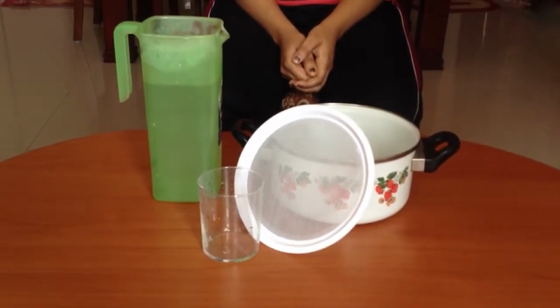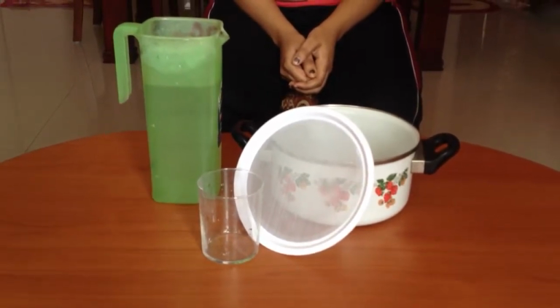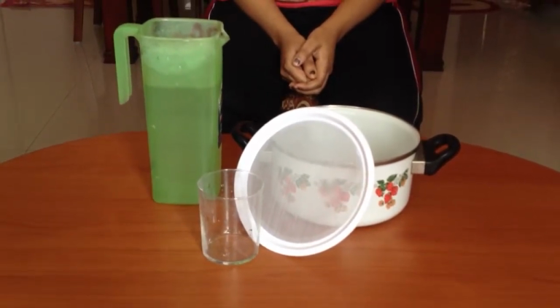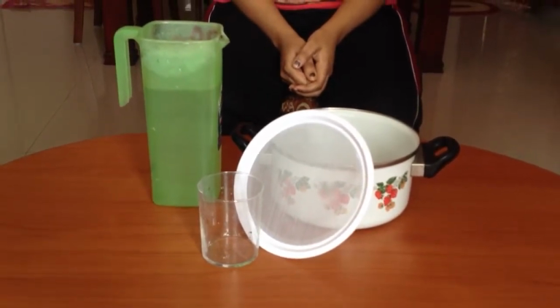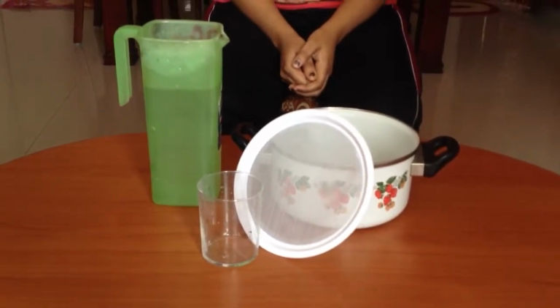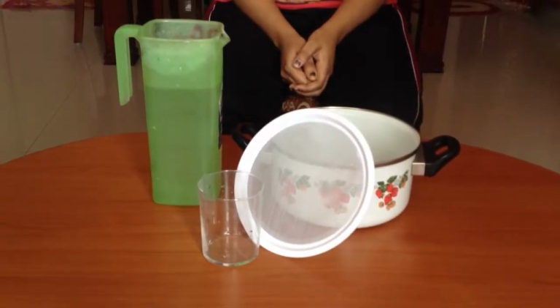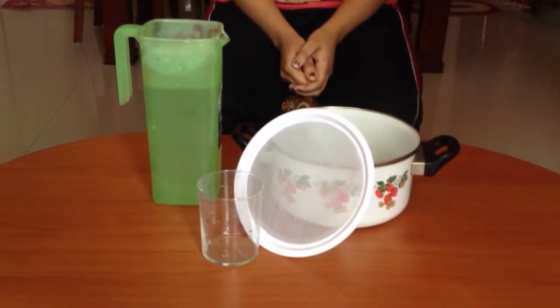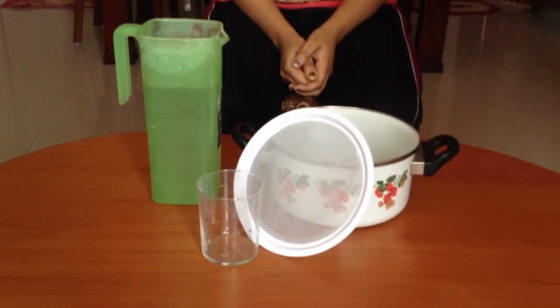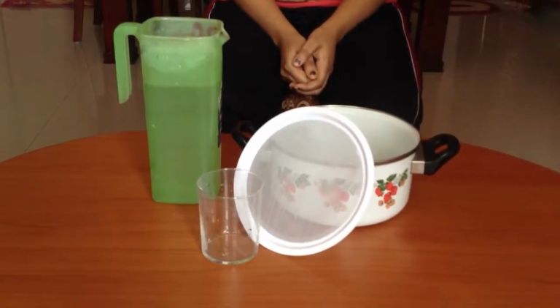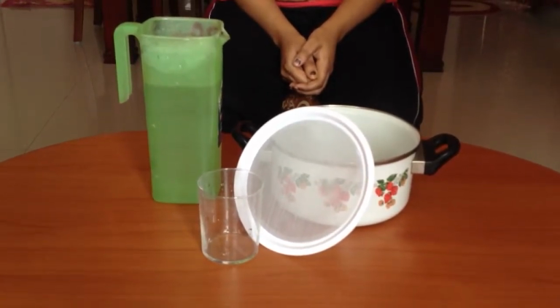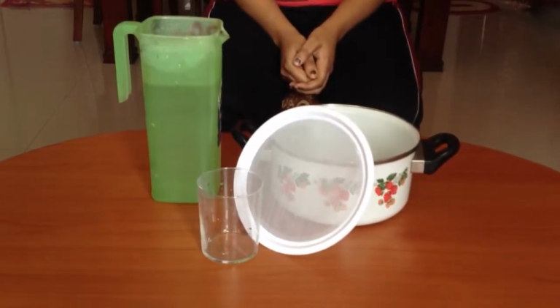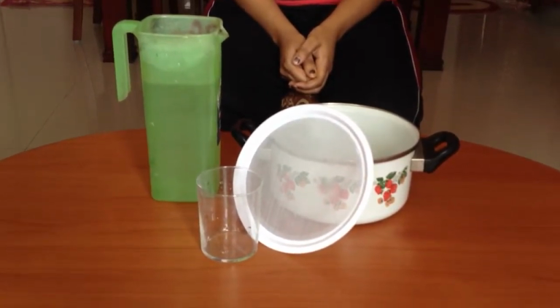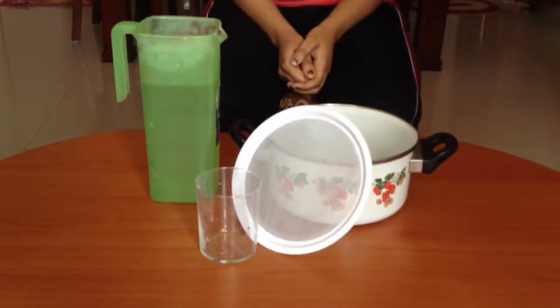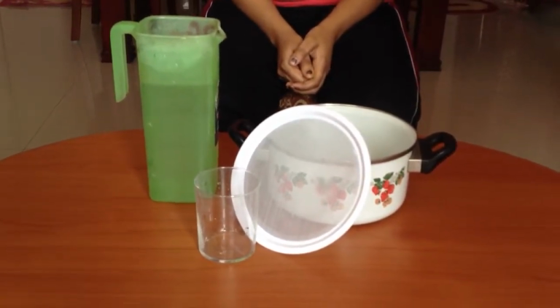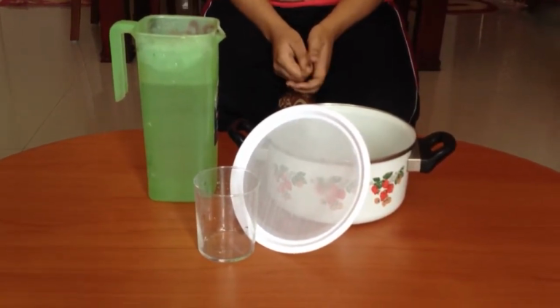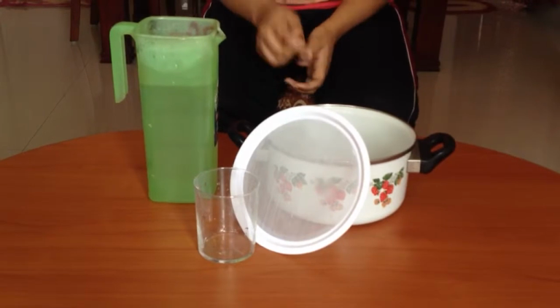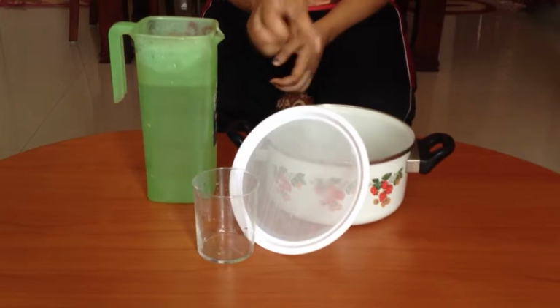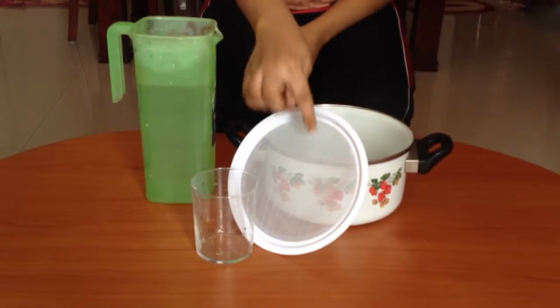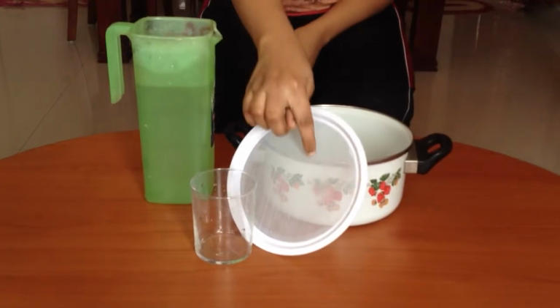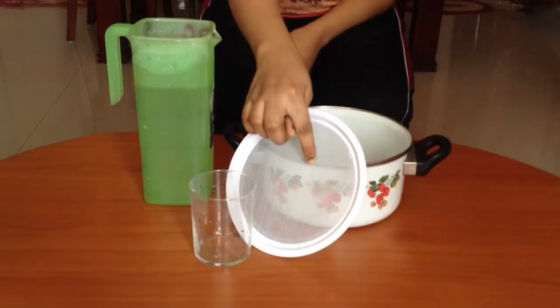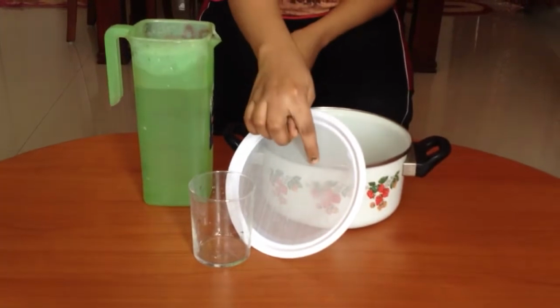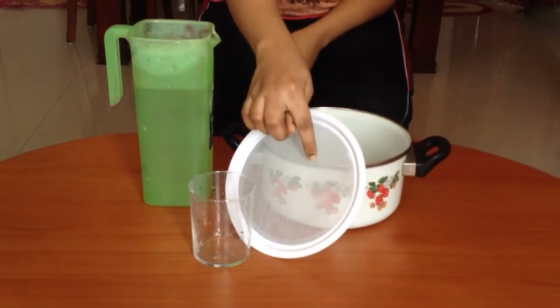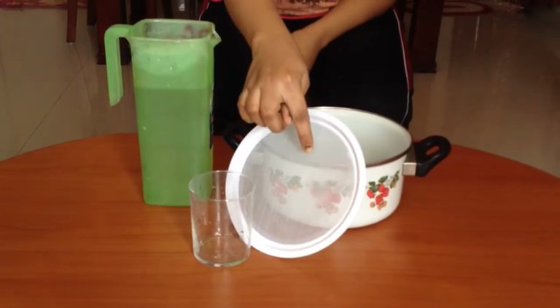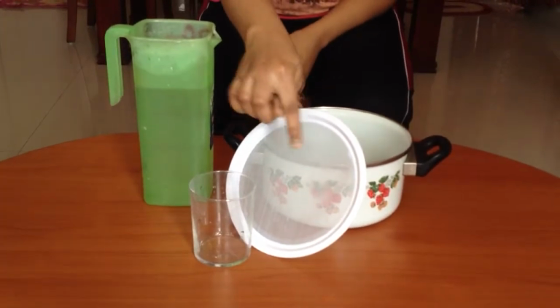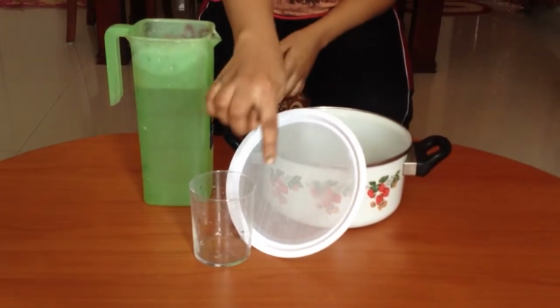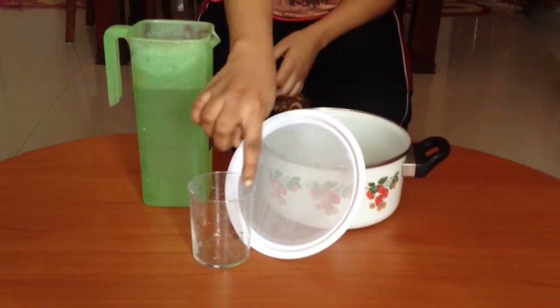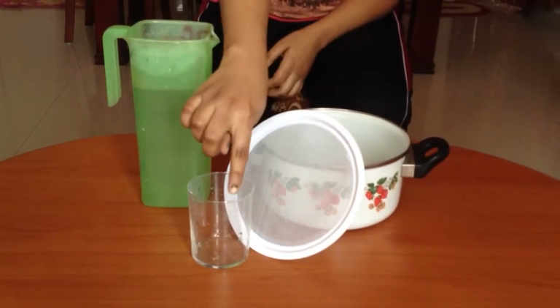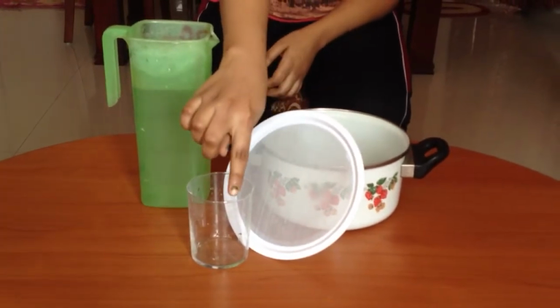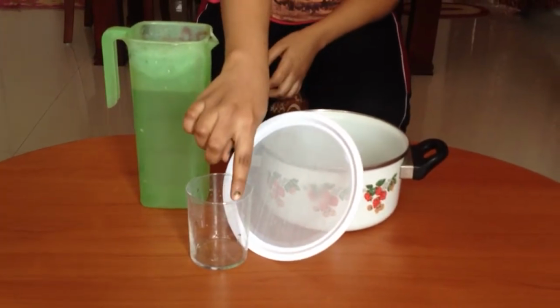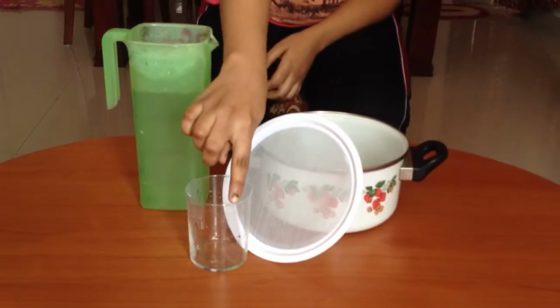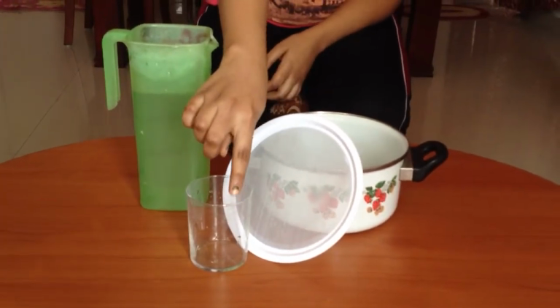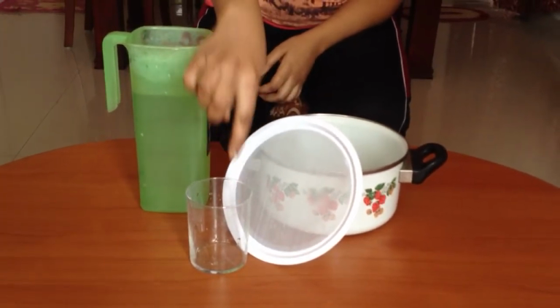For this activity, we need a sieve, glass, and water.